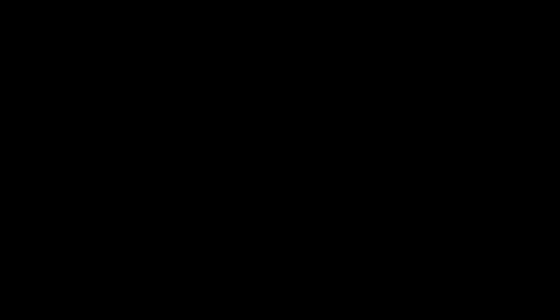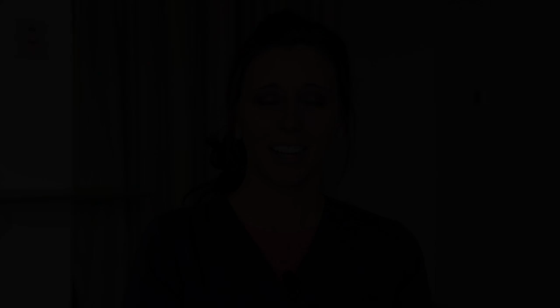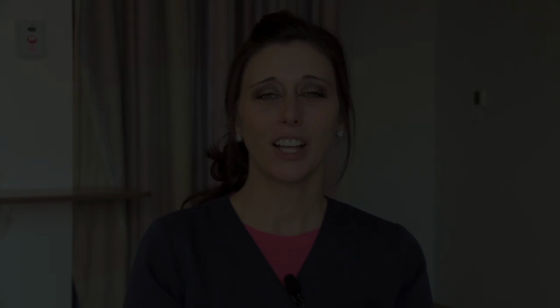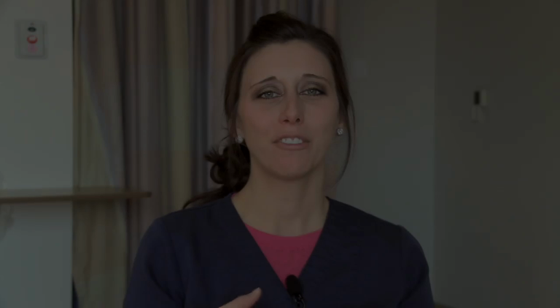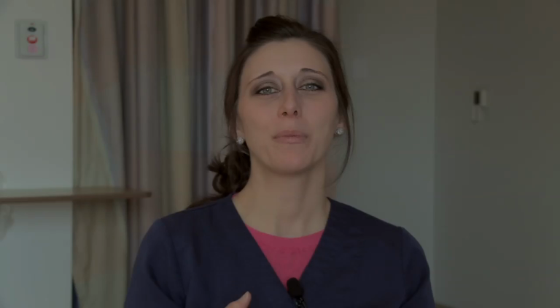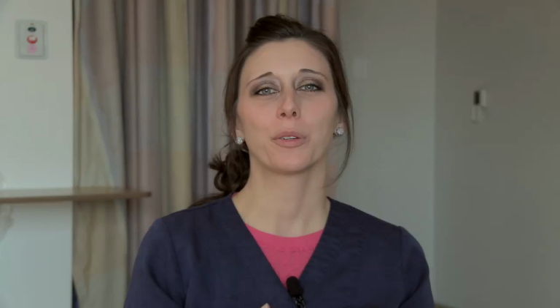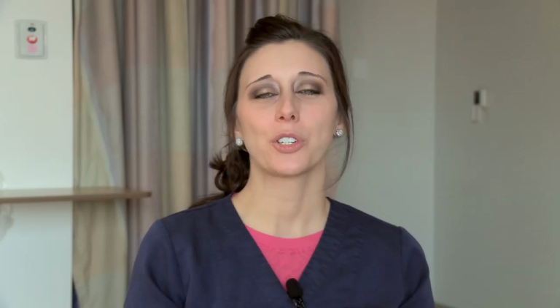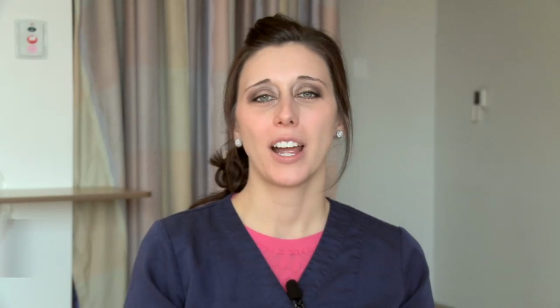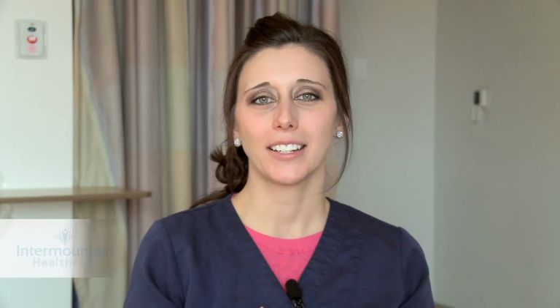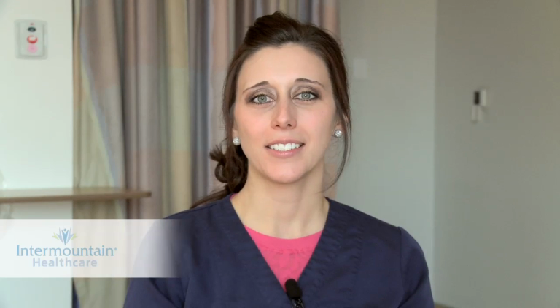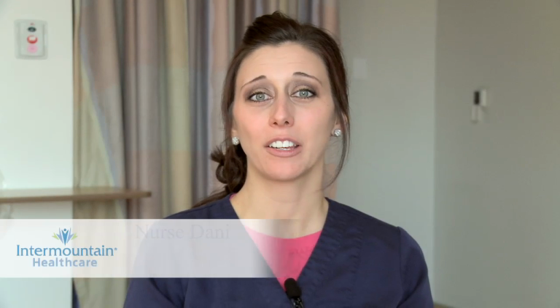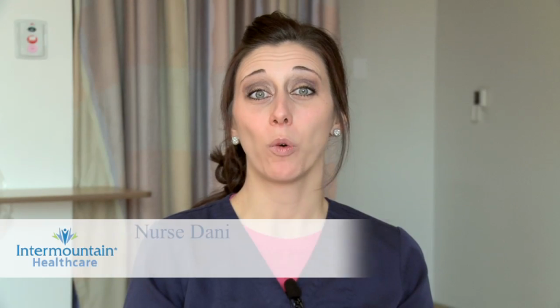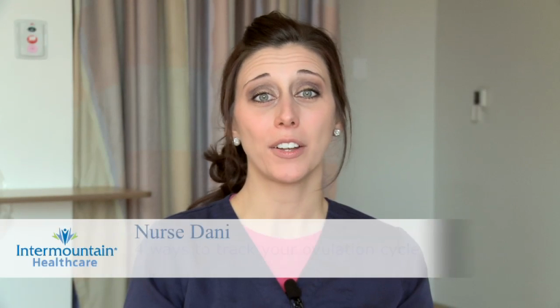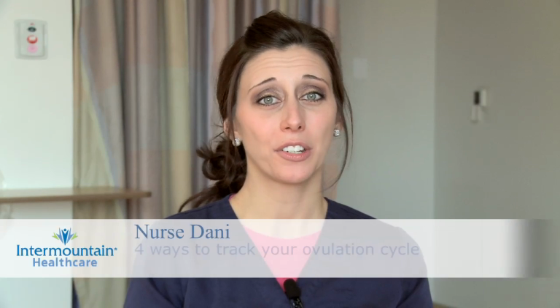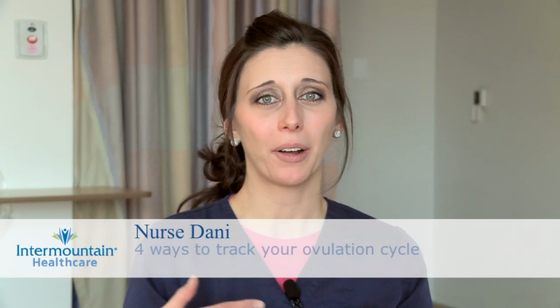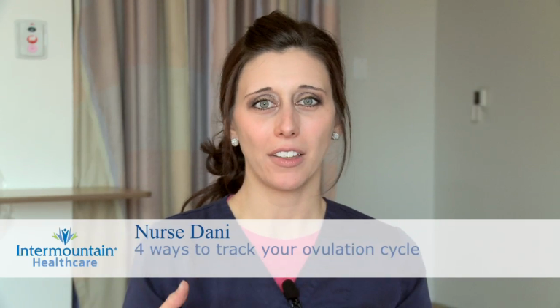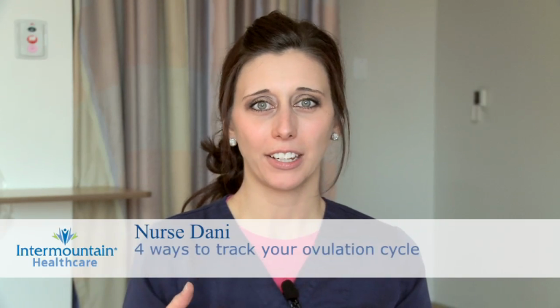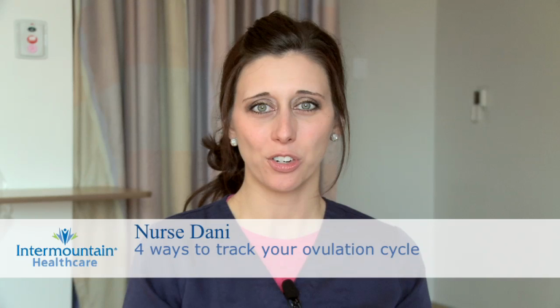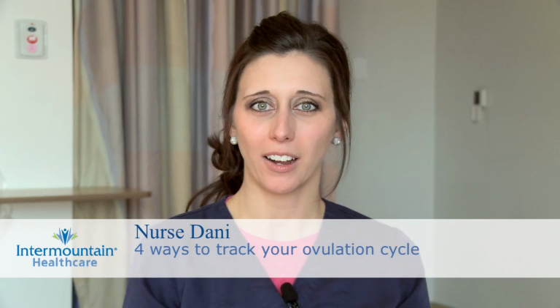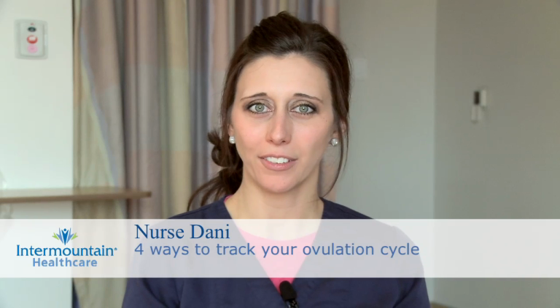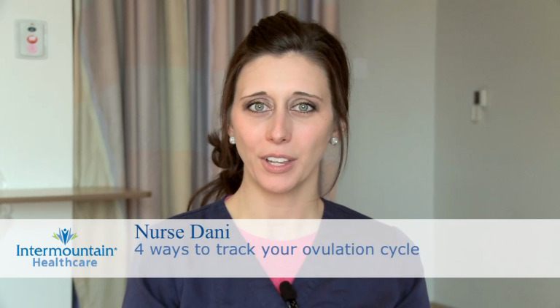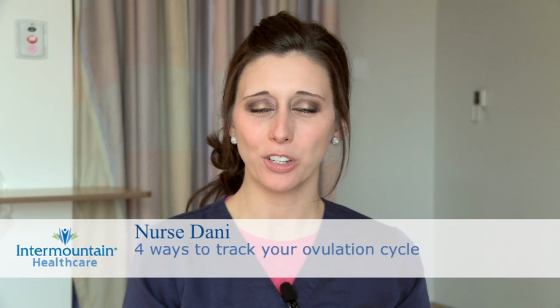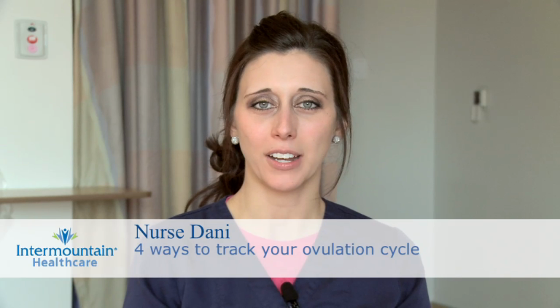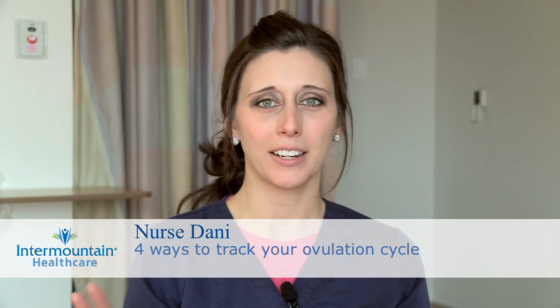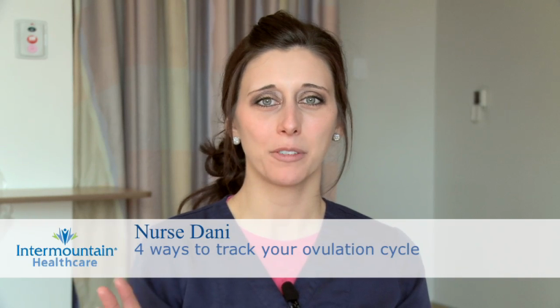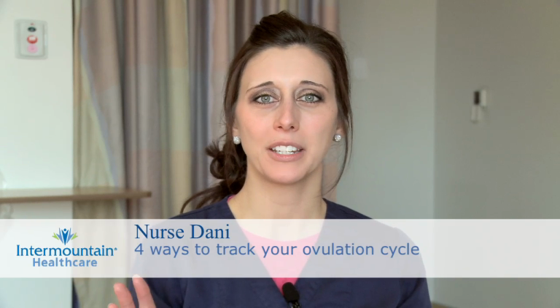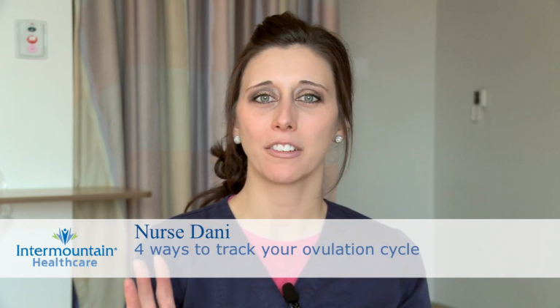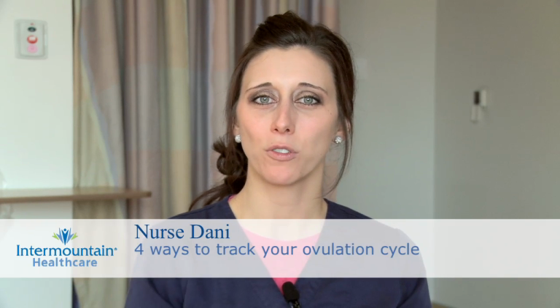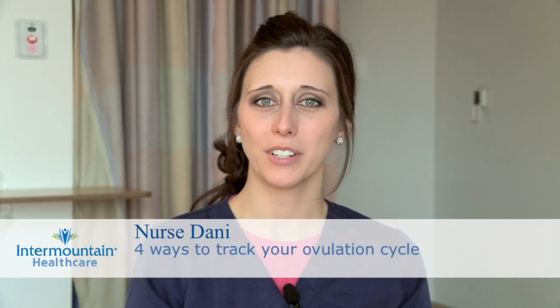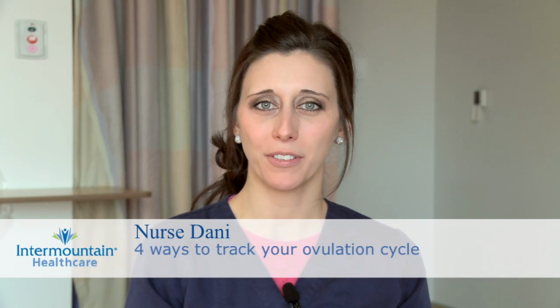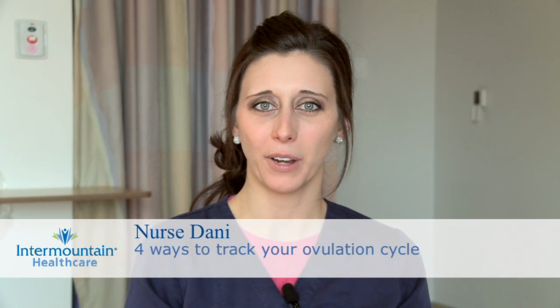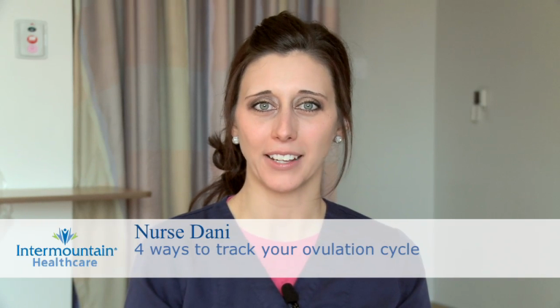A lot of women who are trying to conceive want to know how they can track ovulation, and it can be done four different ways.